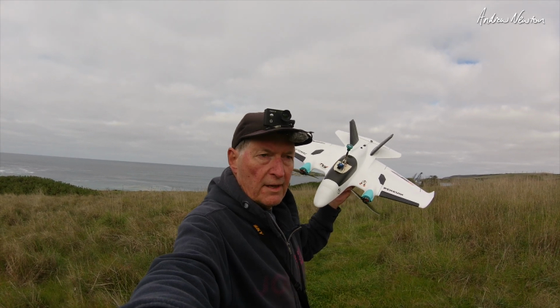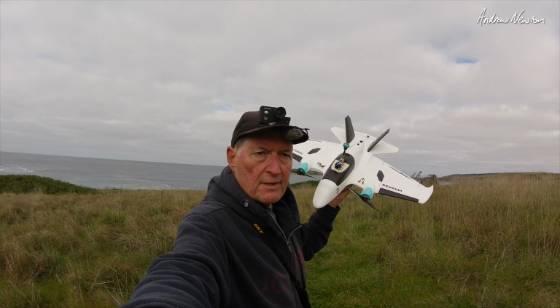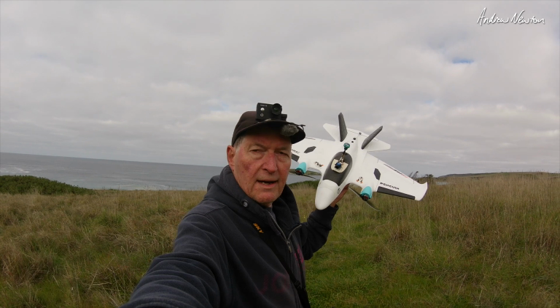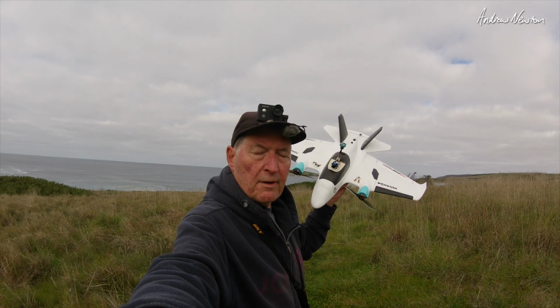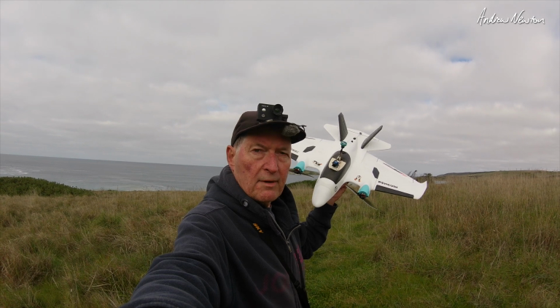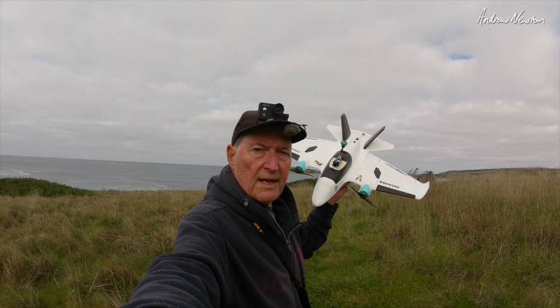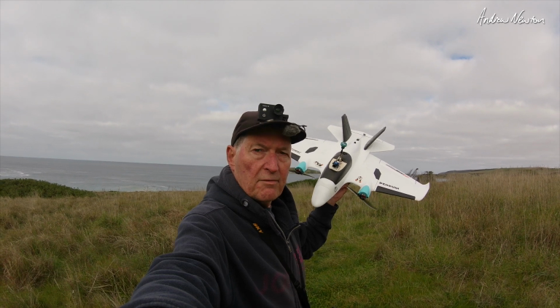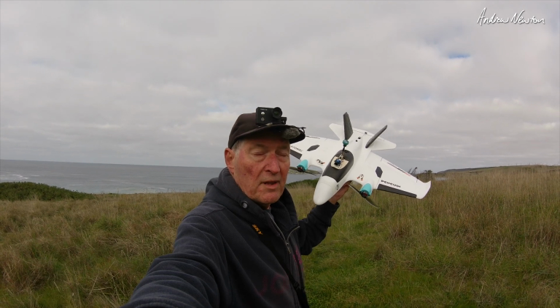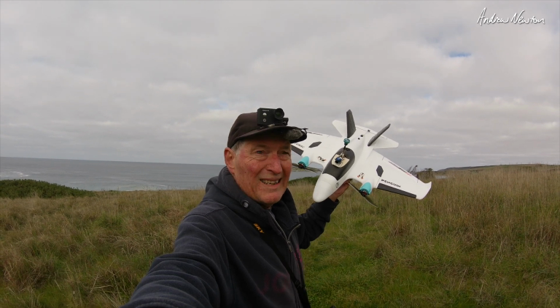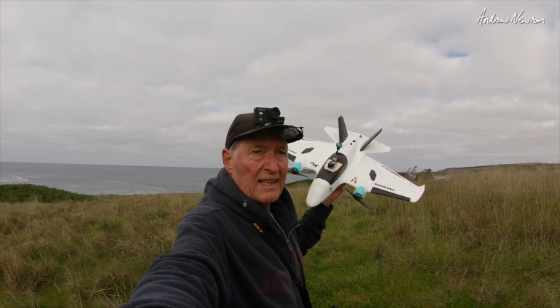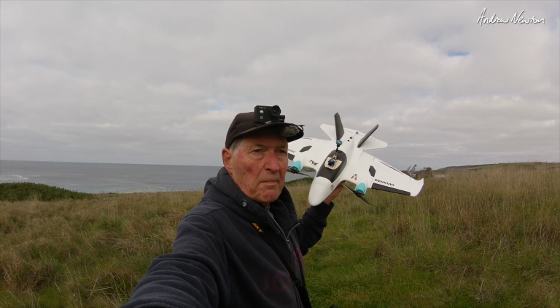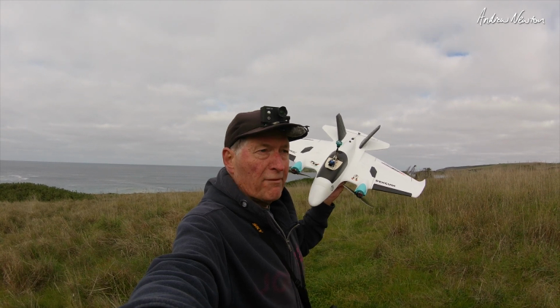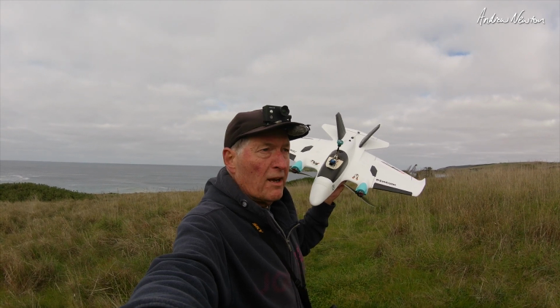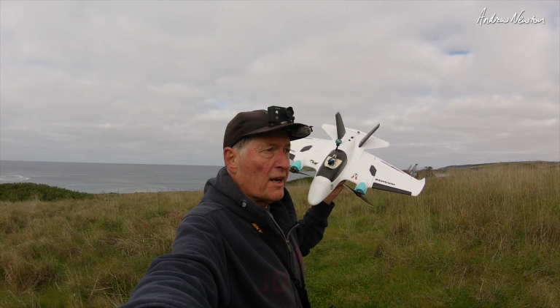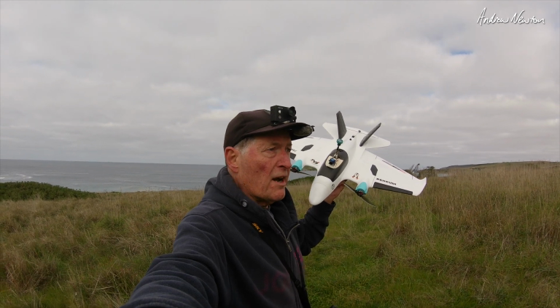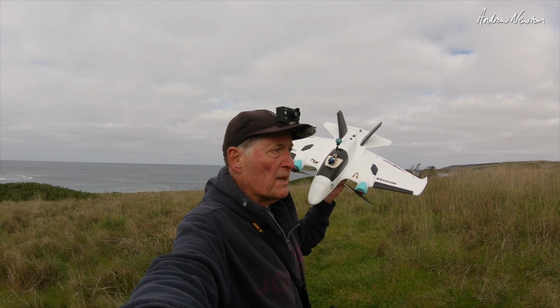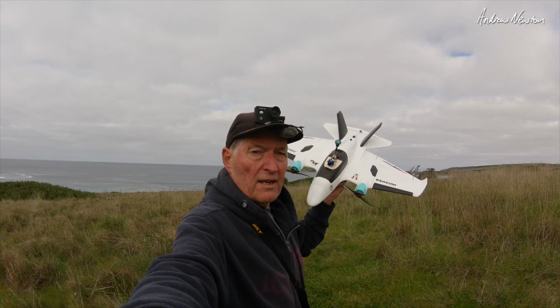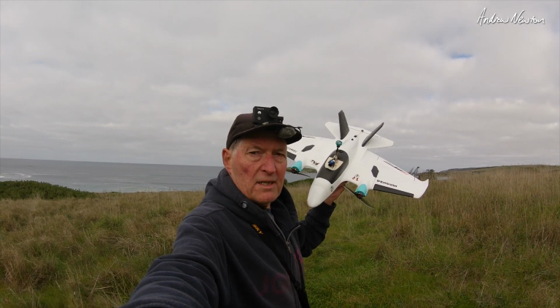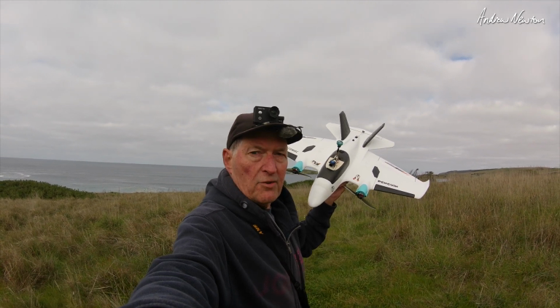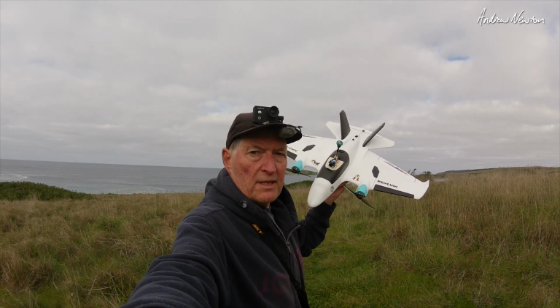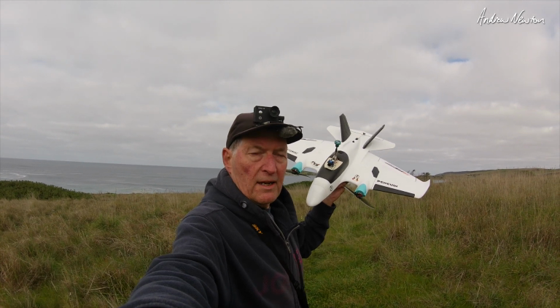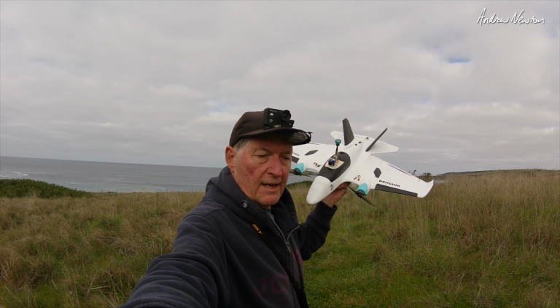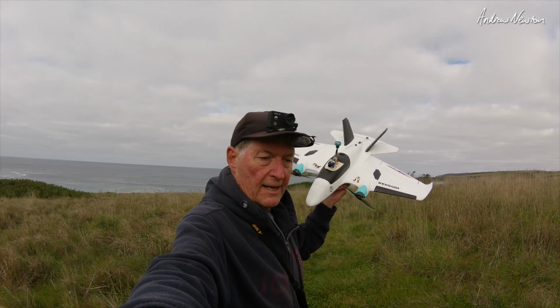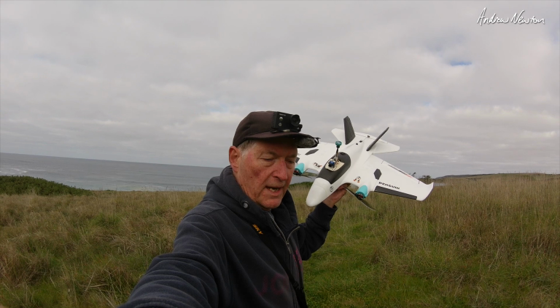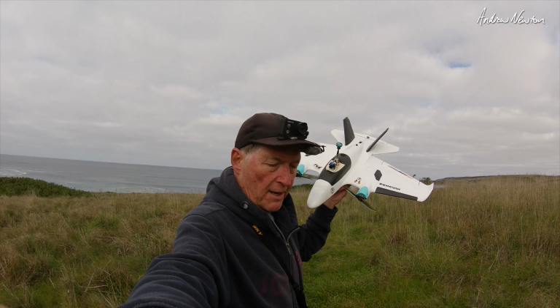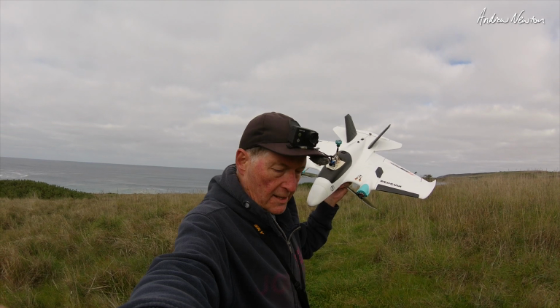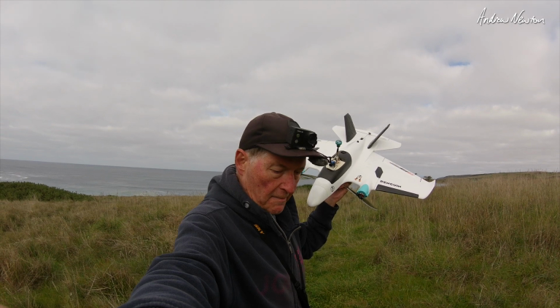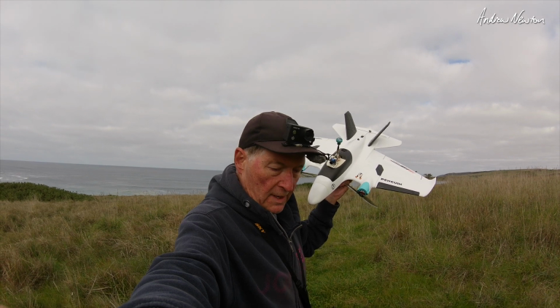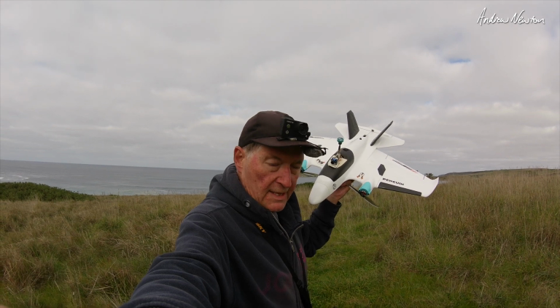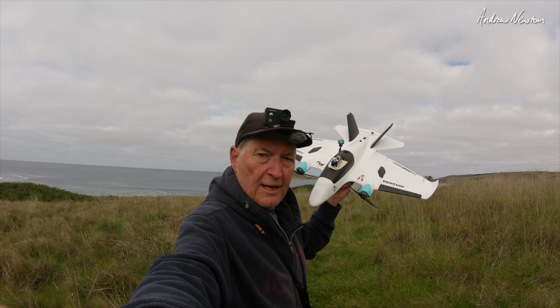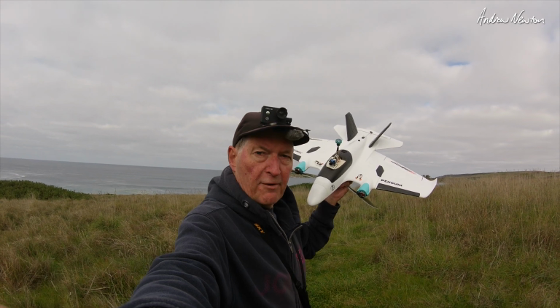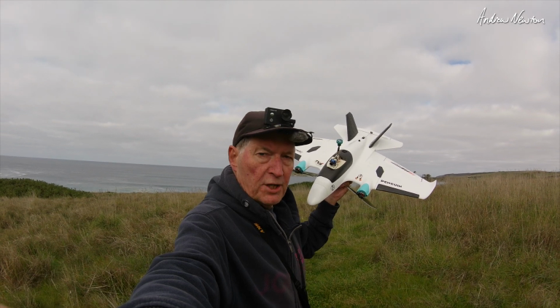I don't think it was set up very well to start off with. It may have flown — I don't know — but I just don't trust it. Anyway, started afresh.